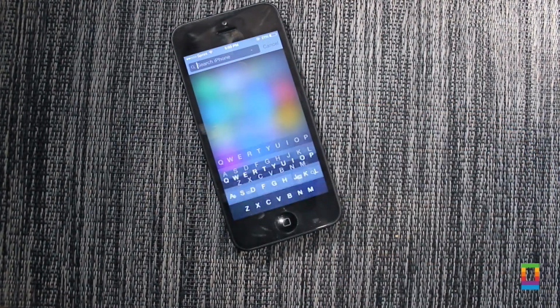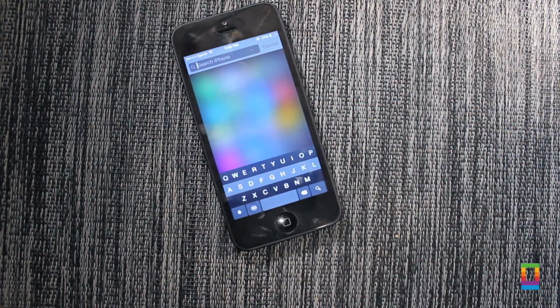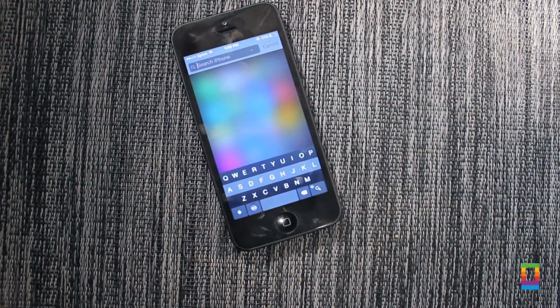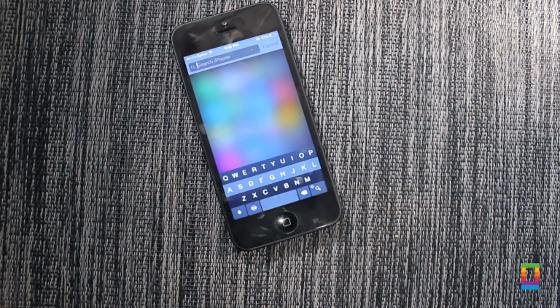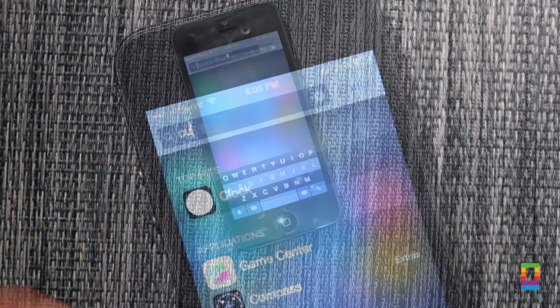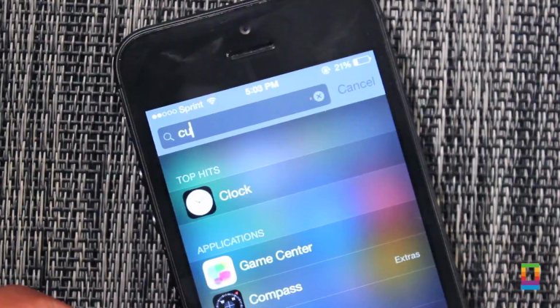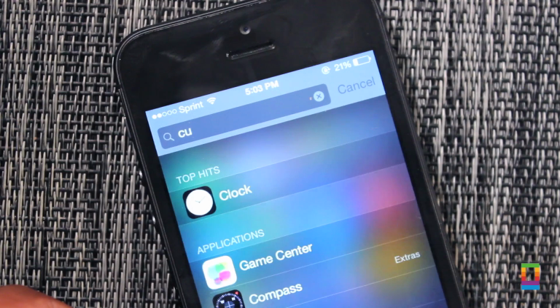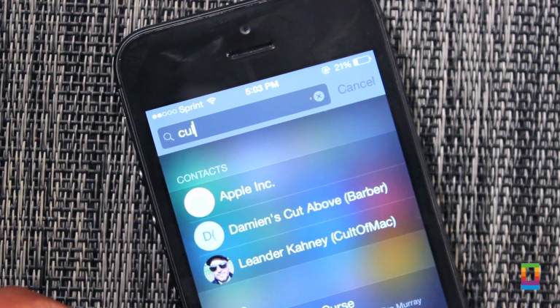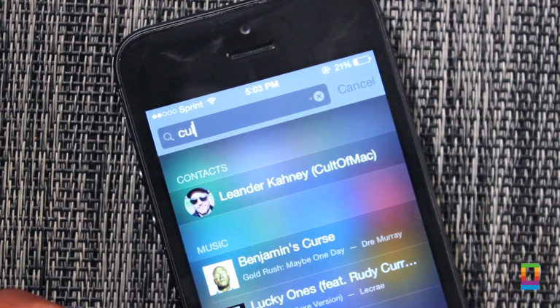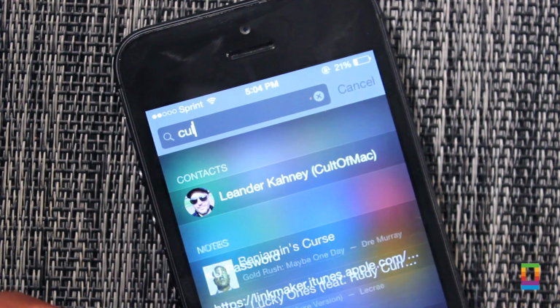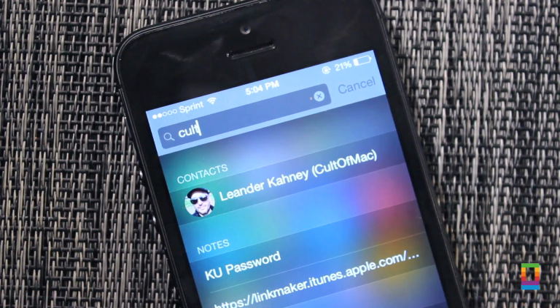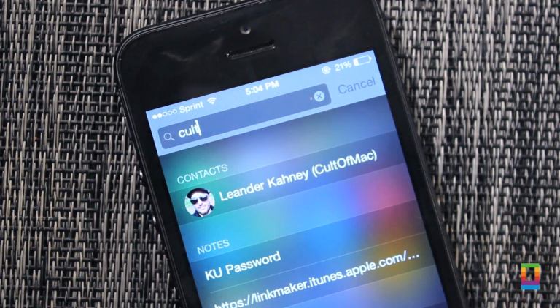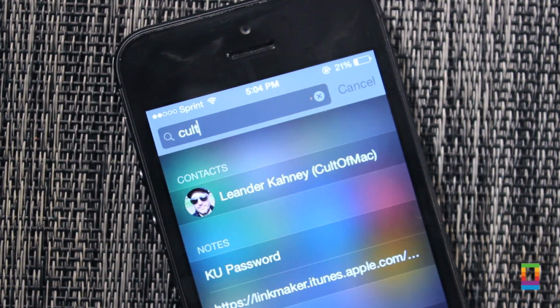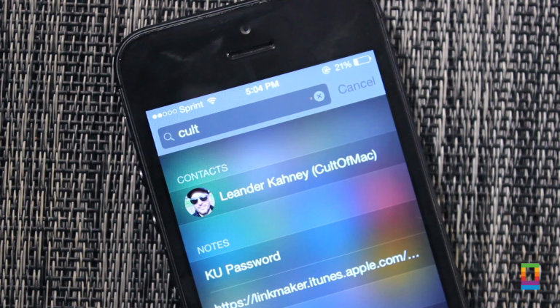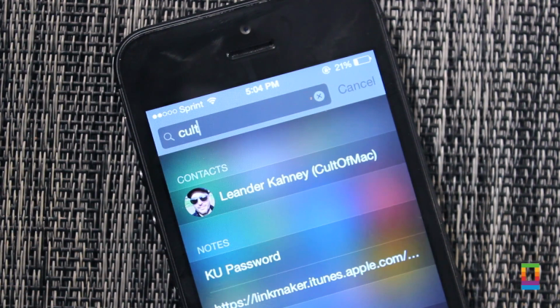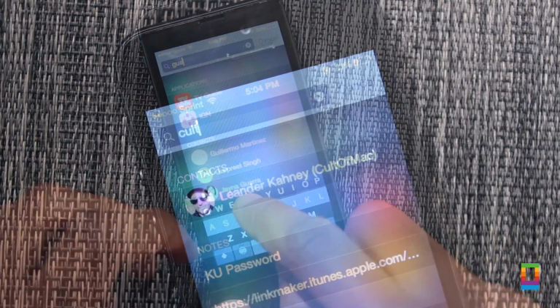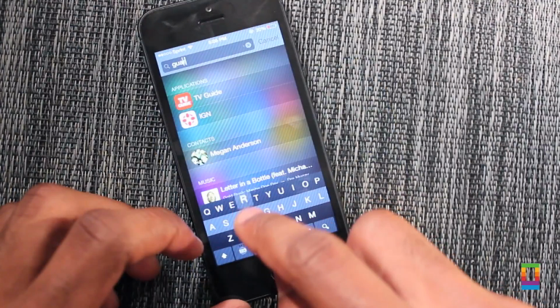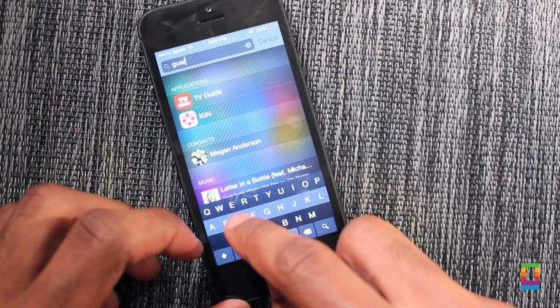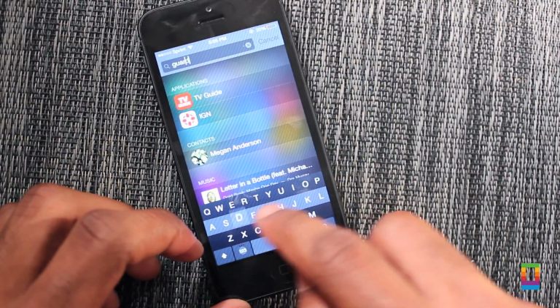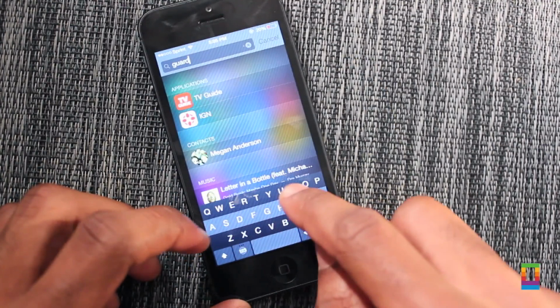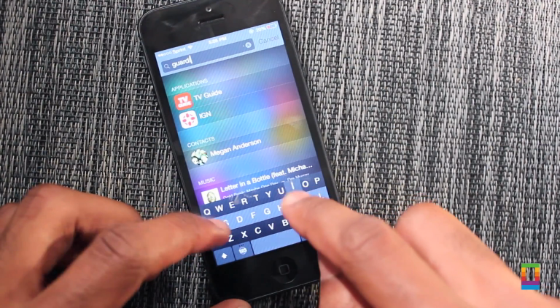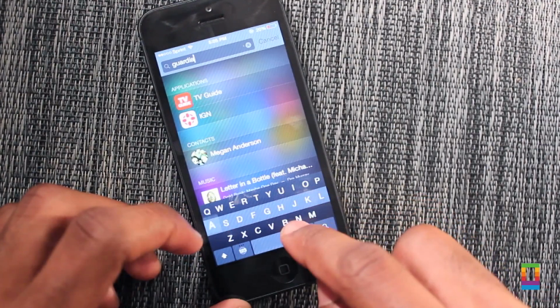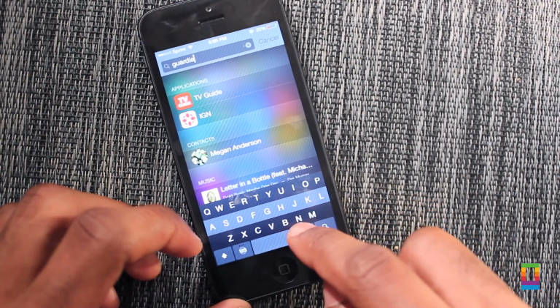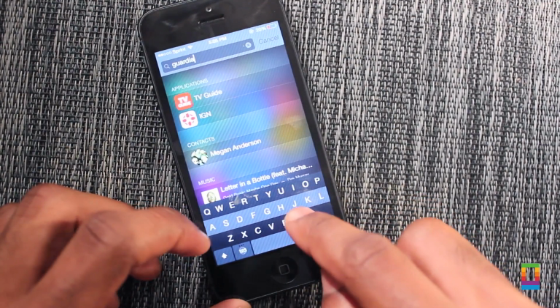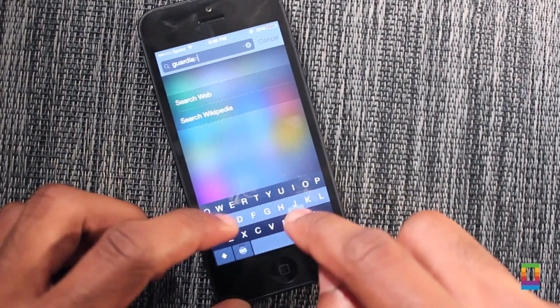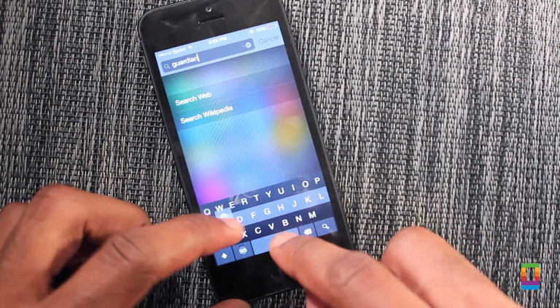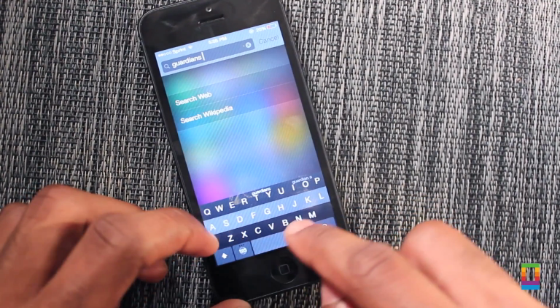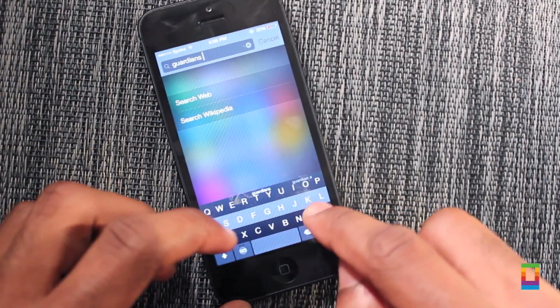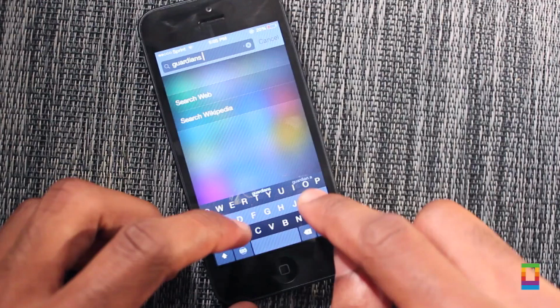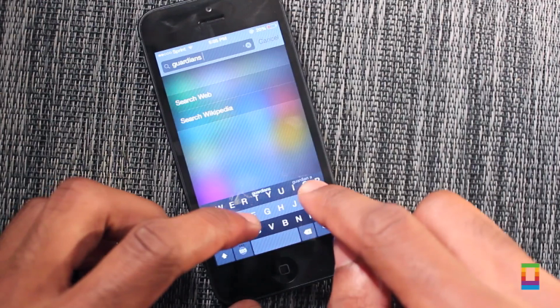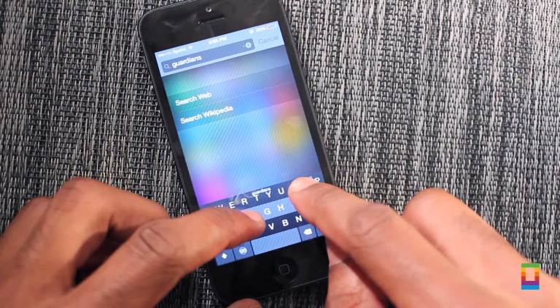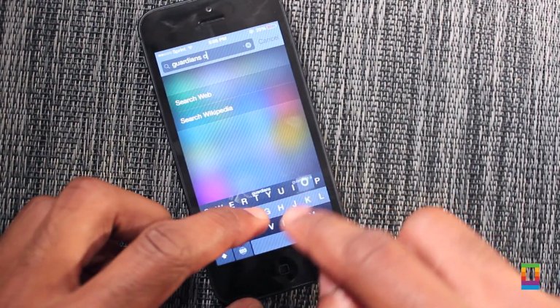And we can't forget about Spotlight. Swipe down and get to searching through your phone and the web simultaneously, thanks to iOS 8.